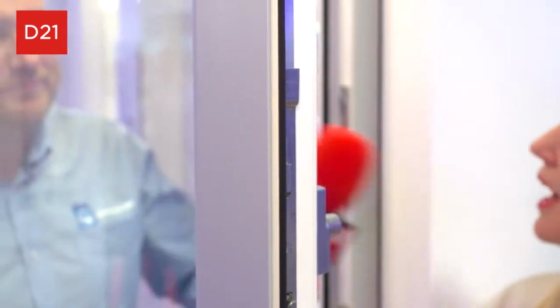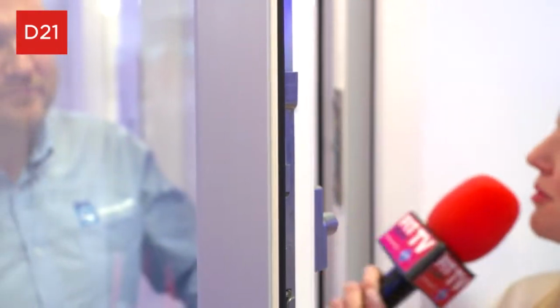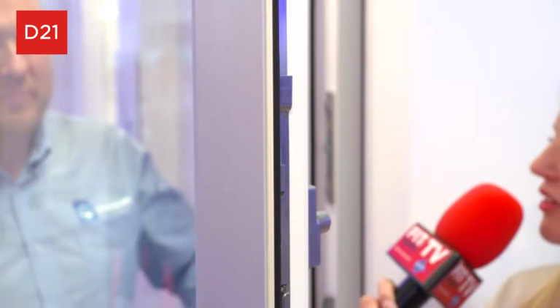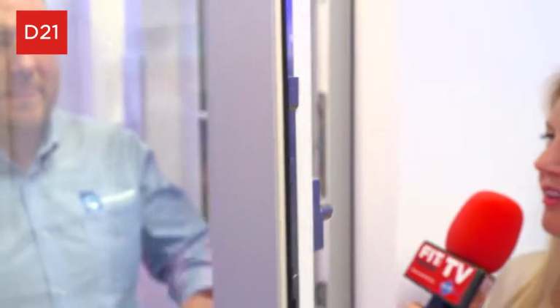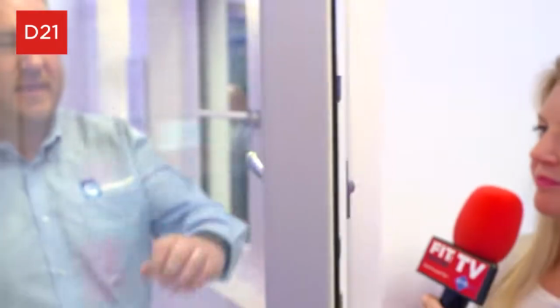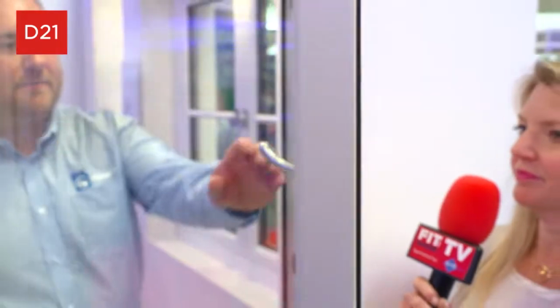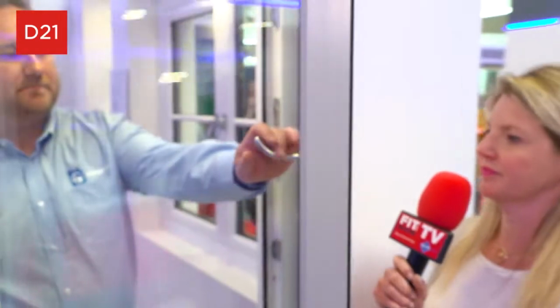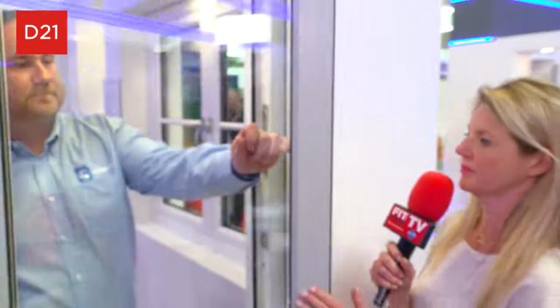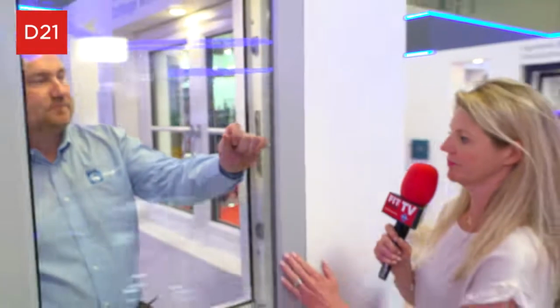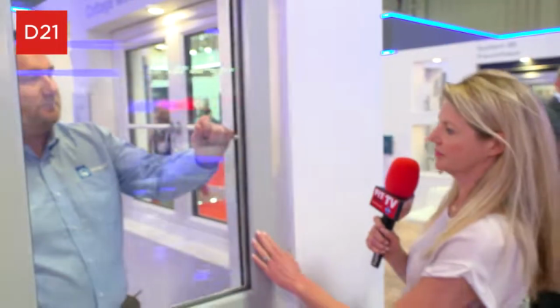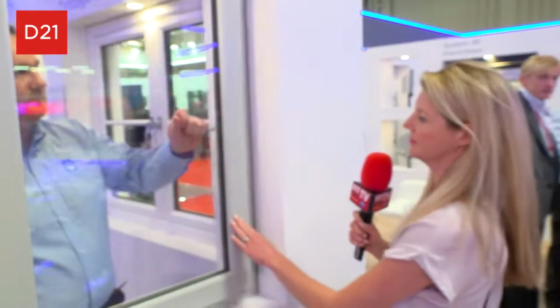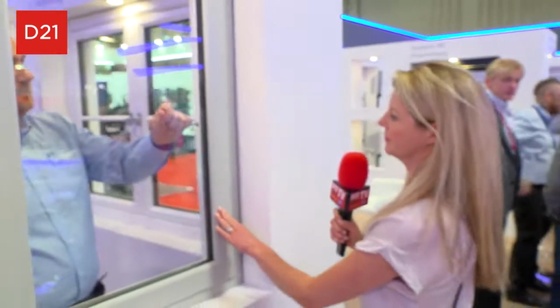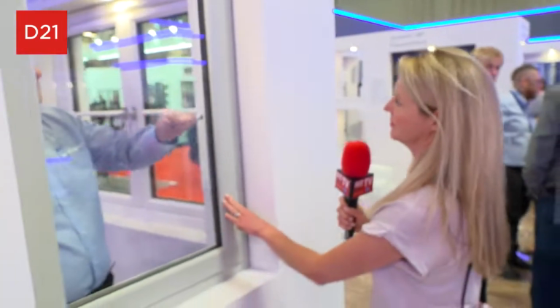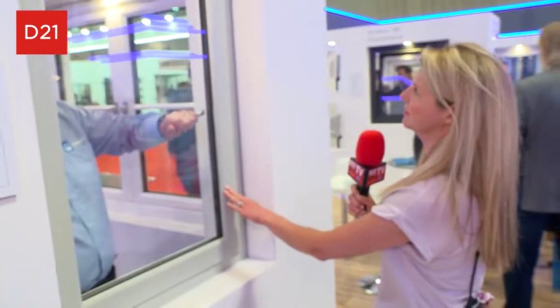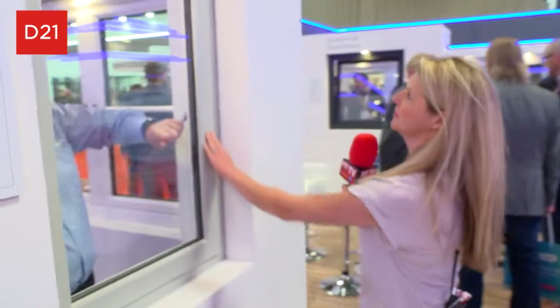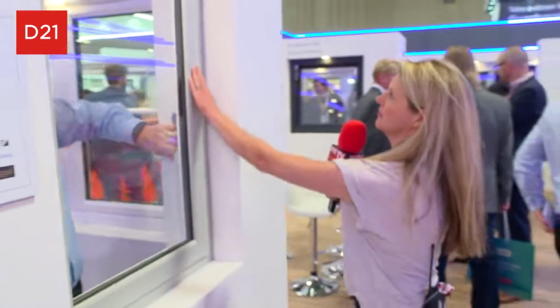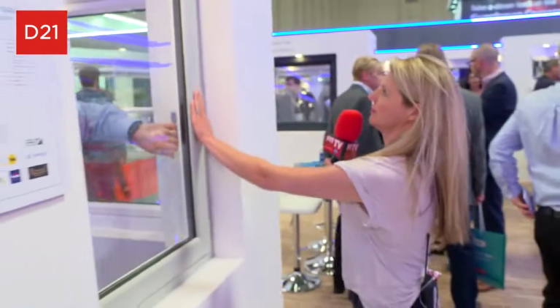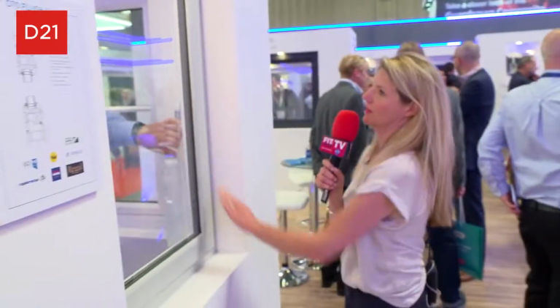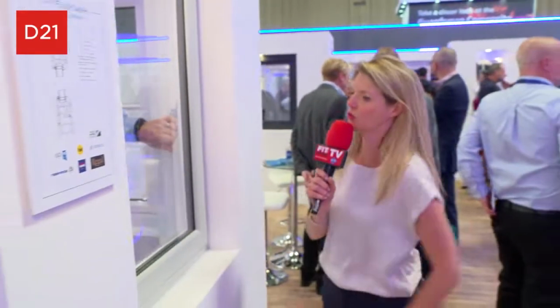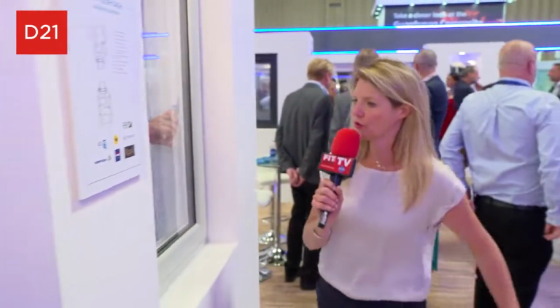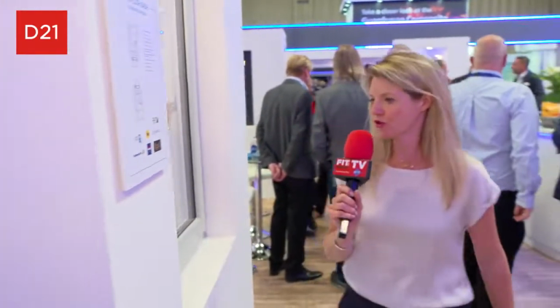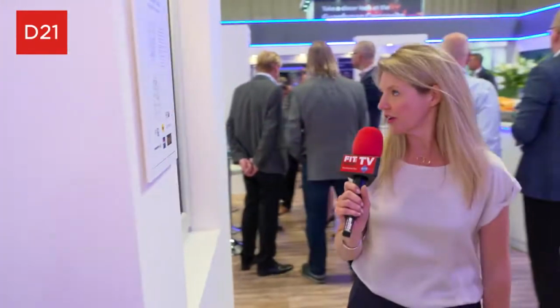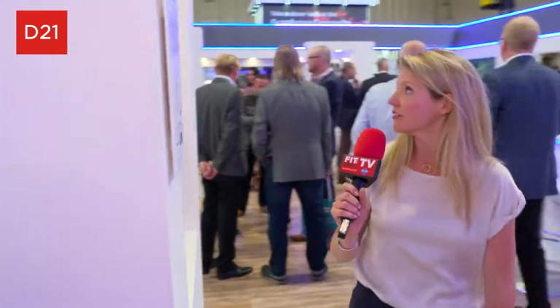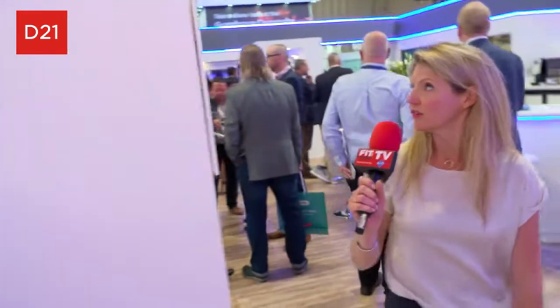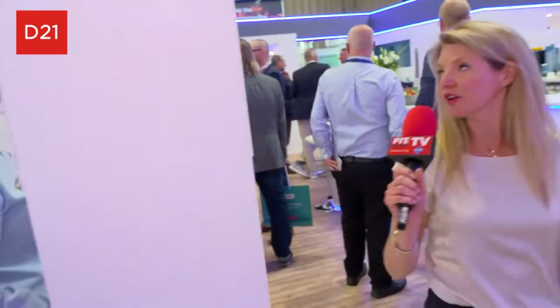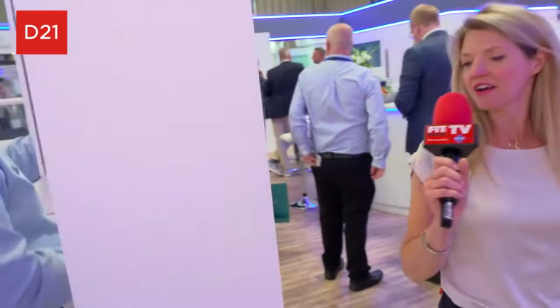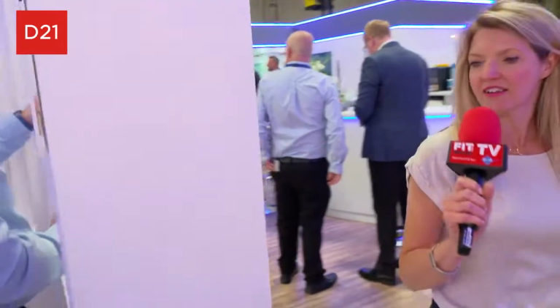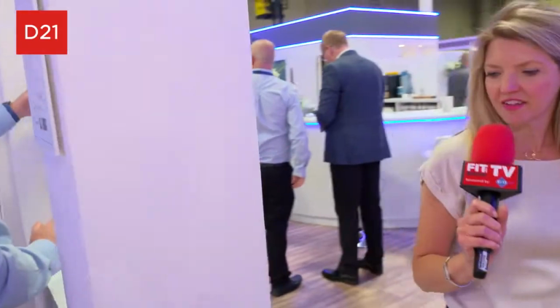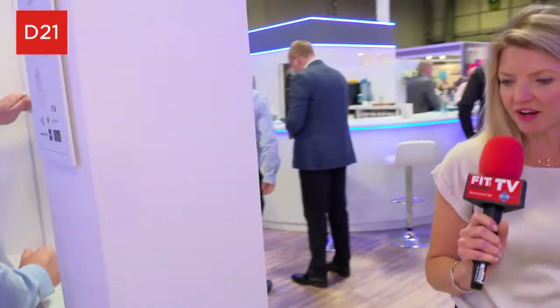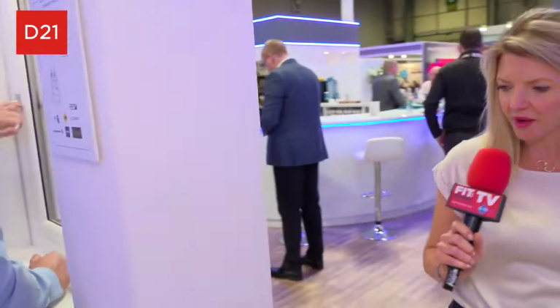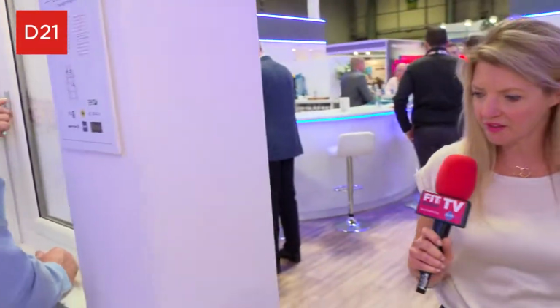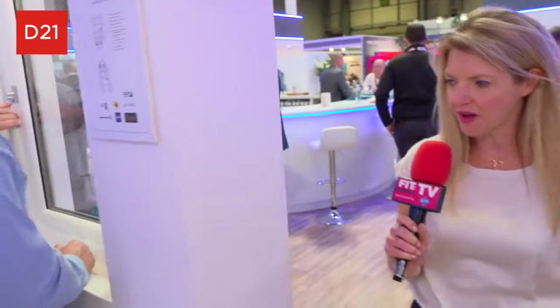Let me shut it. Gorgeous, looks really nice. Like the colourway as well.